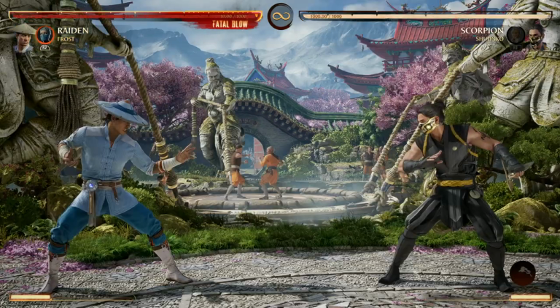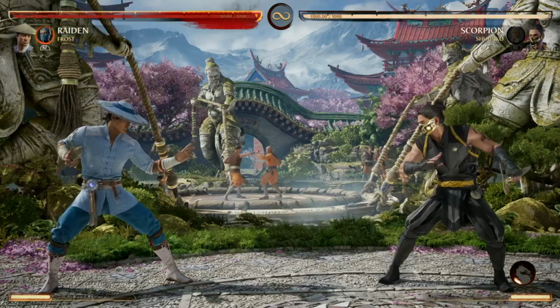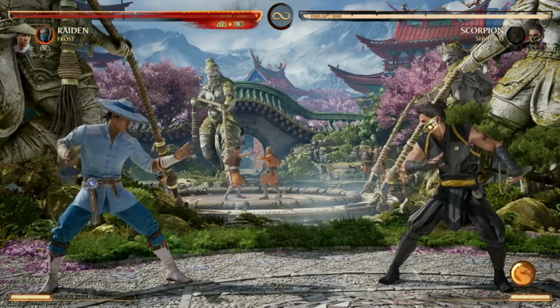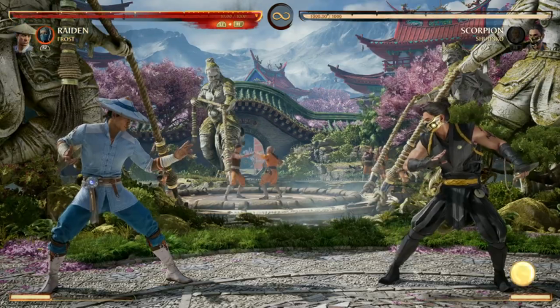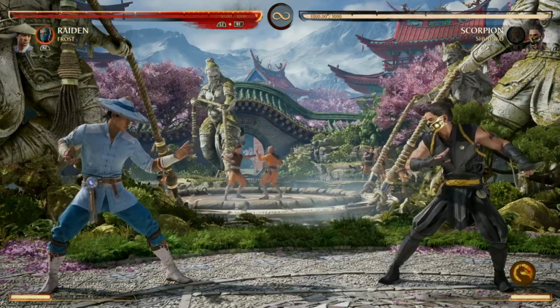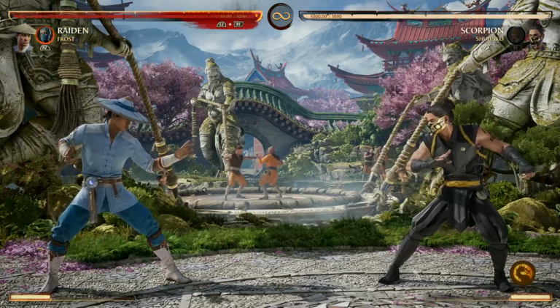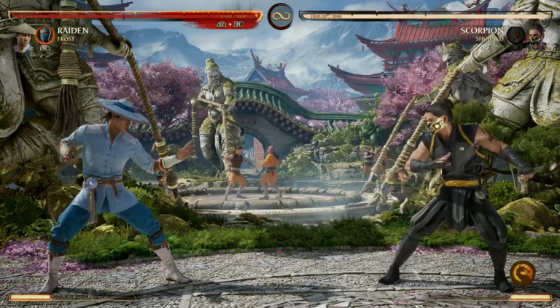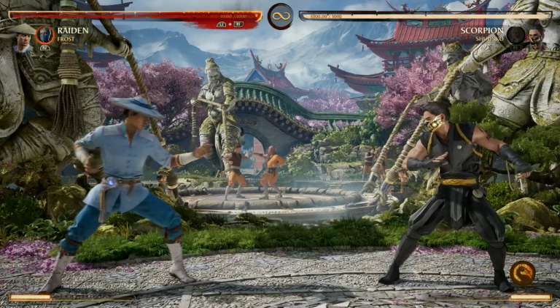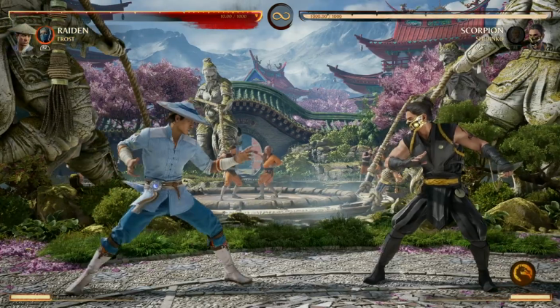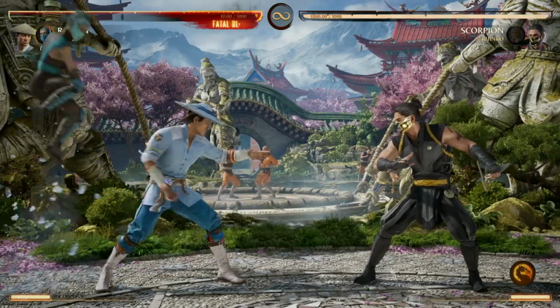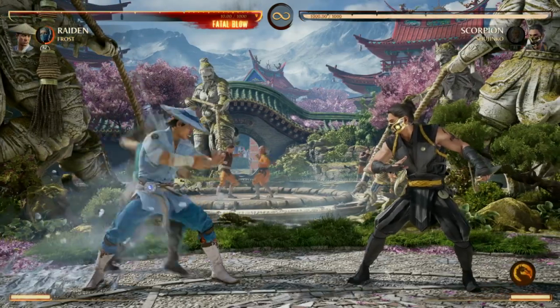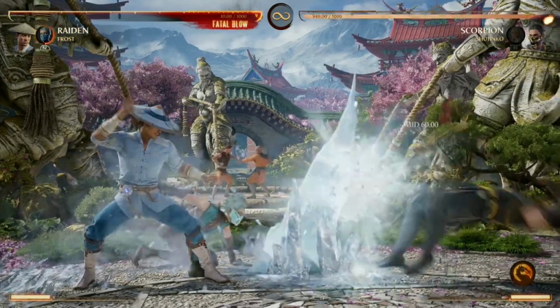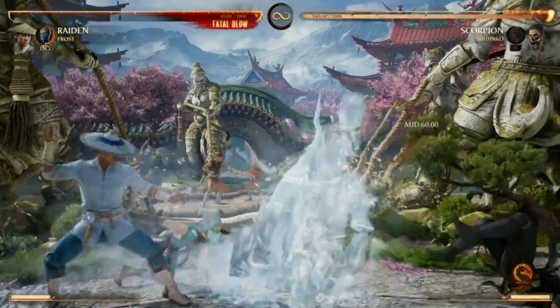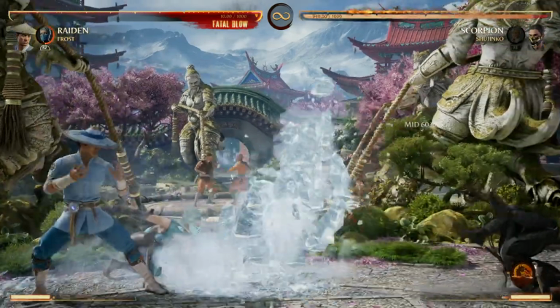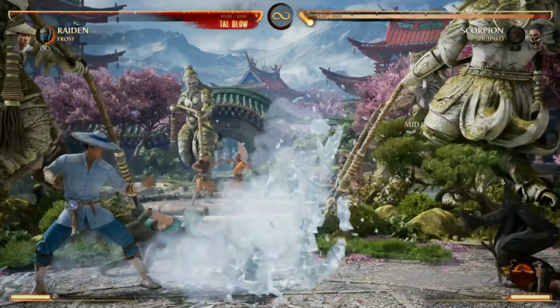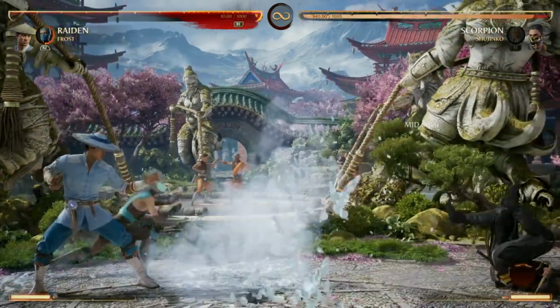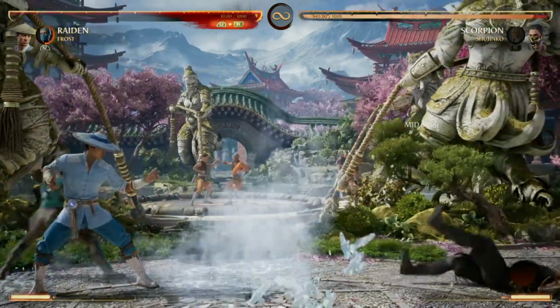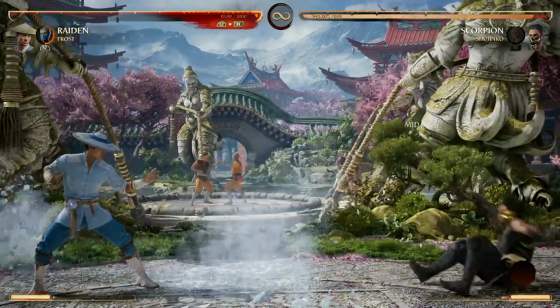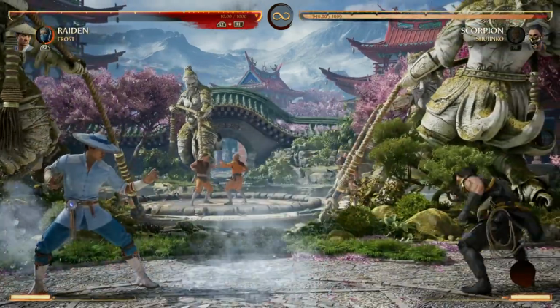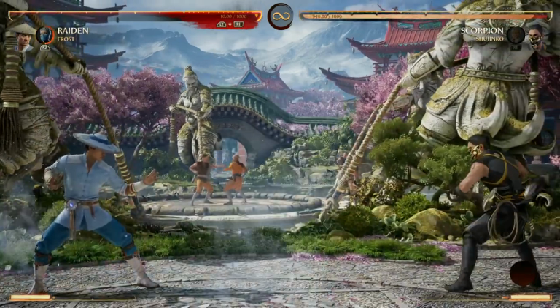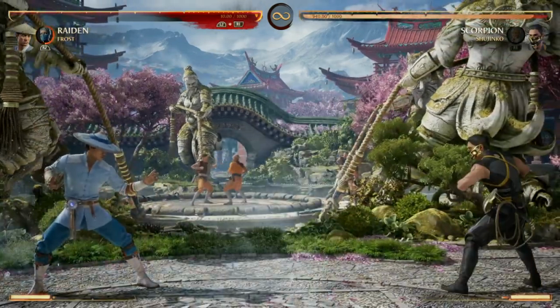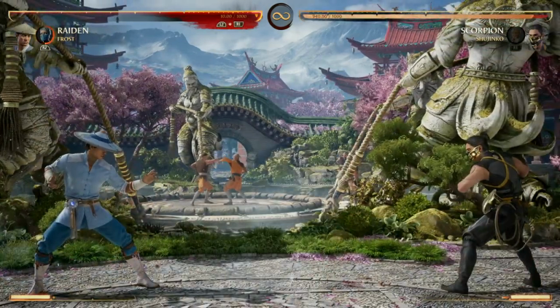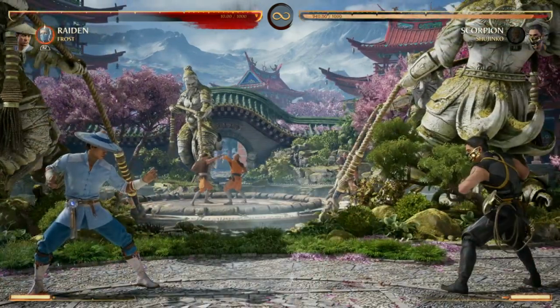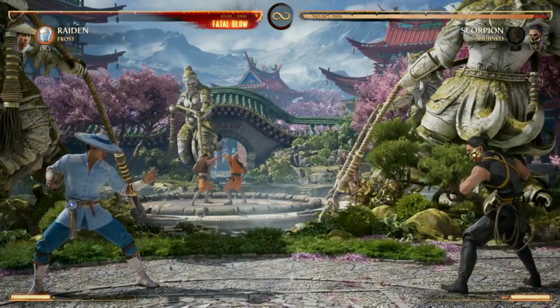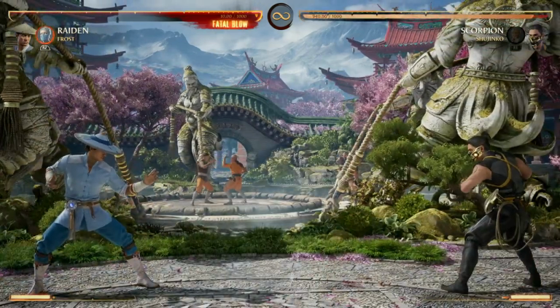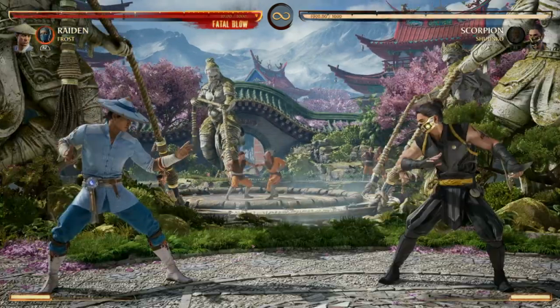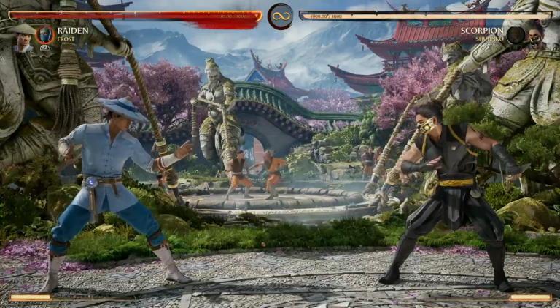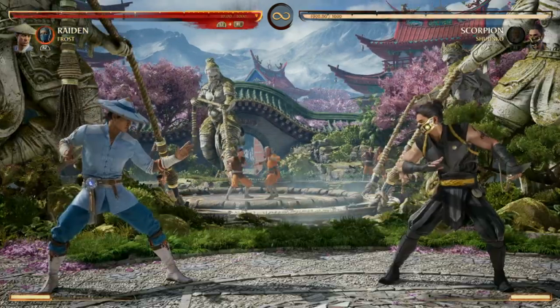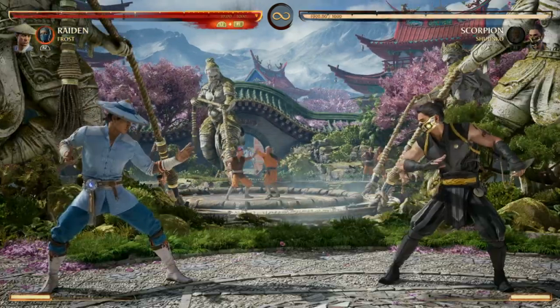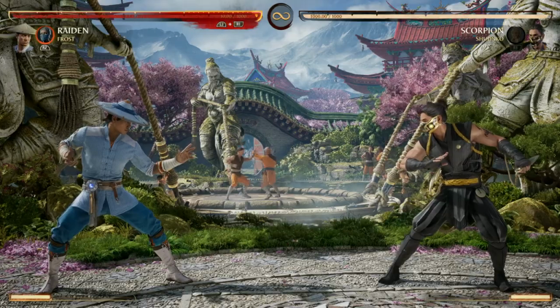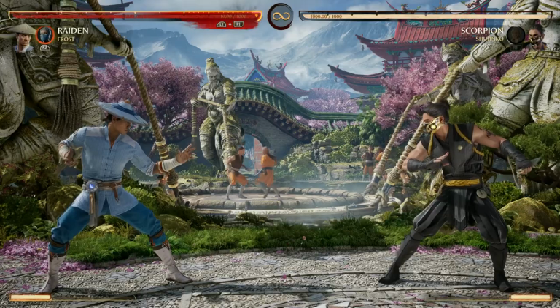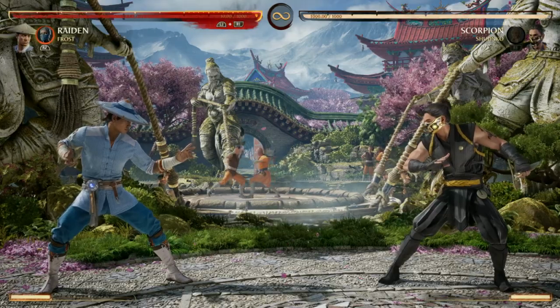Keep in mind your standard cameo move is a great wake-up attack because you gain armor on it, and here's how that might look.